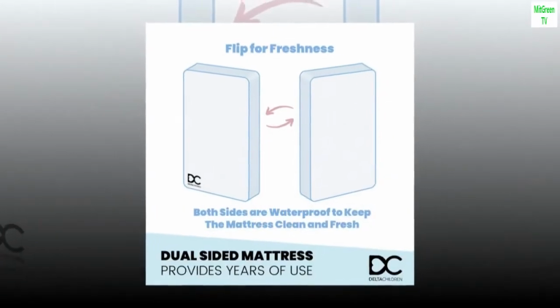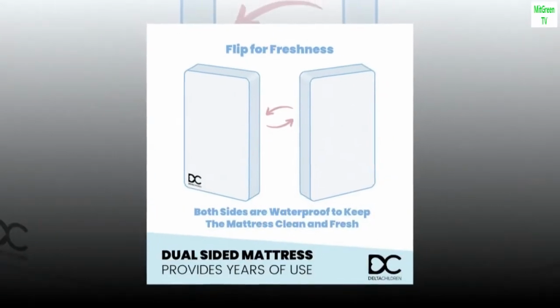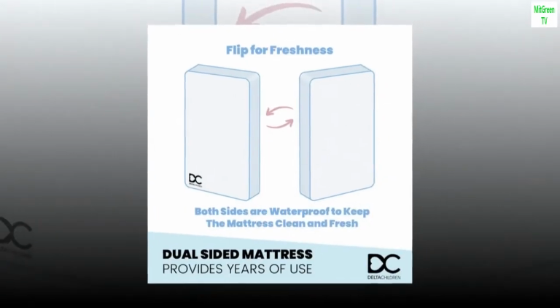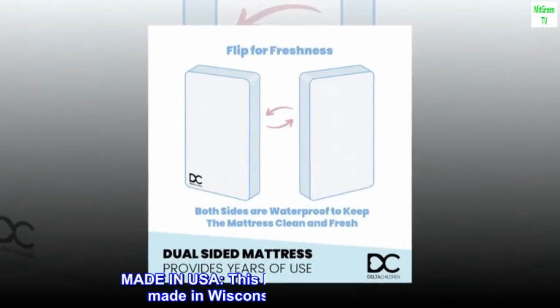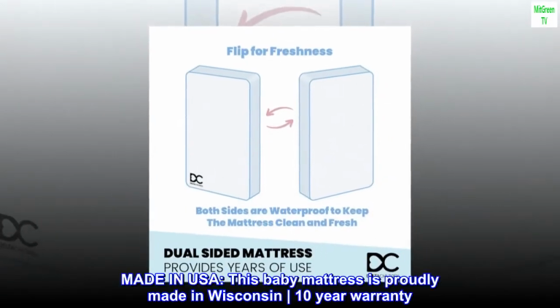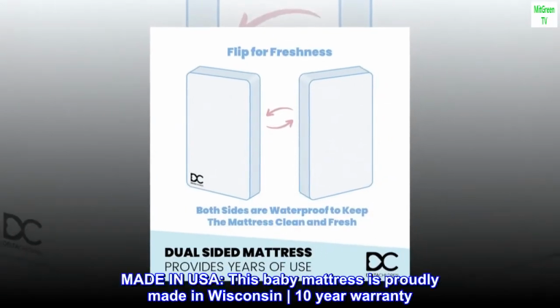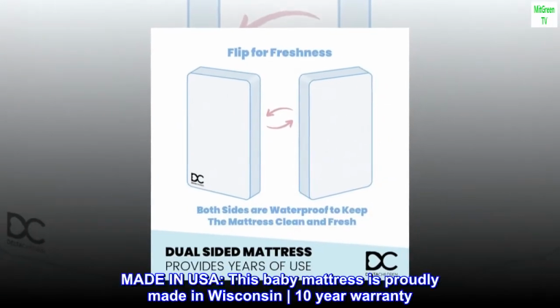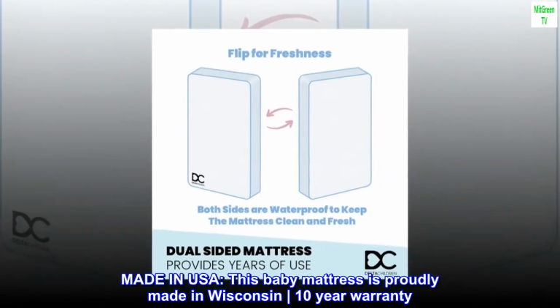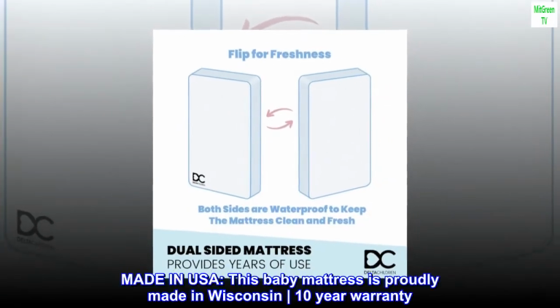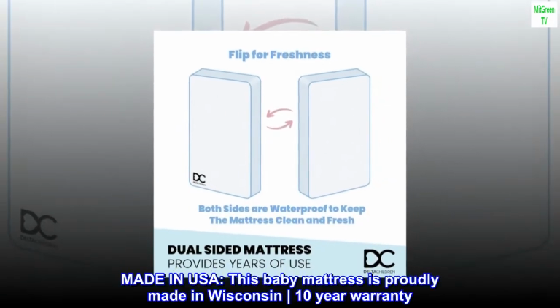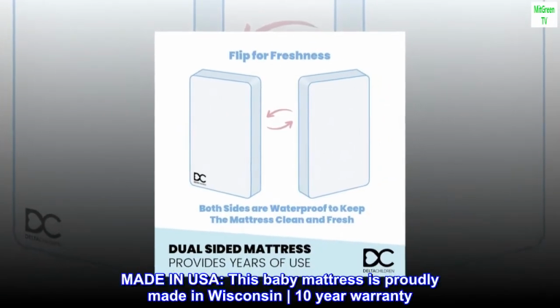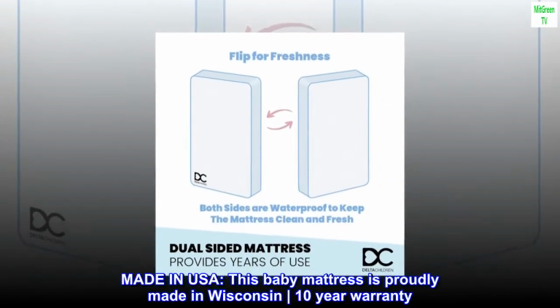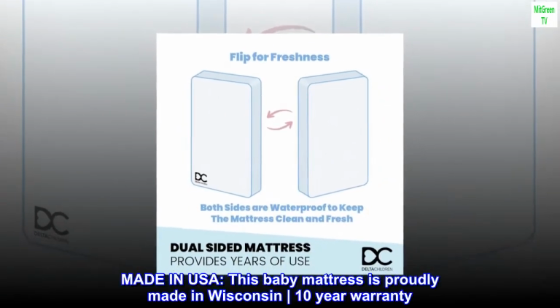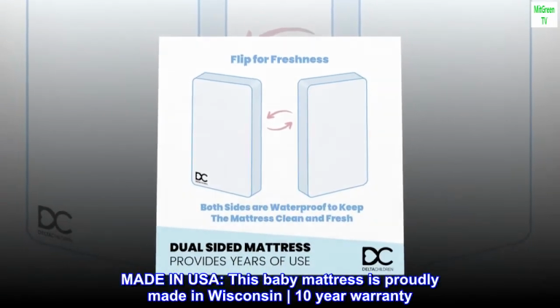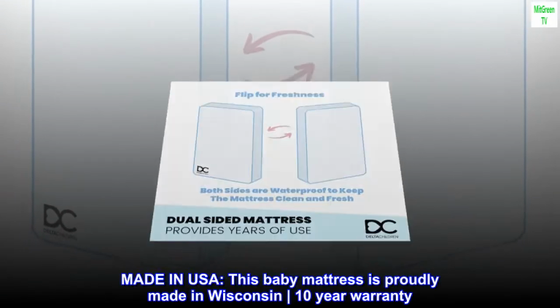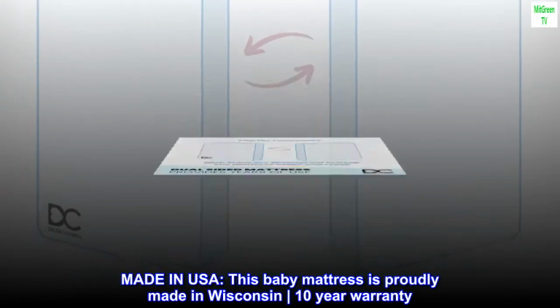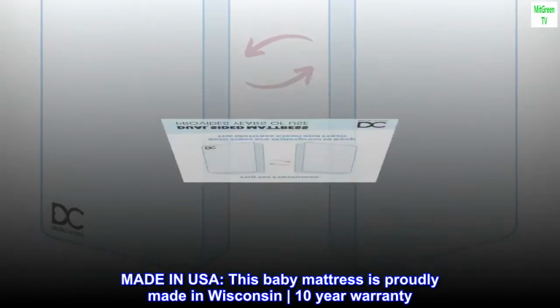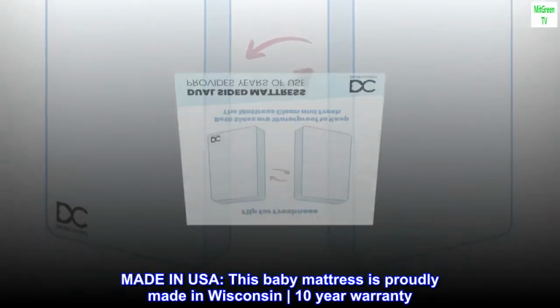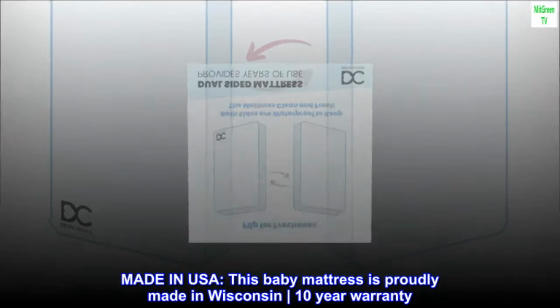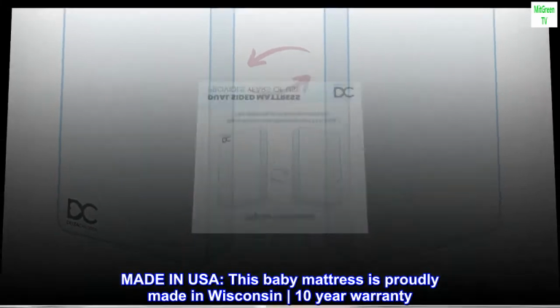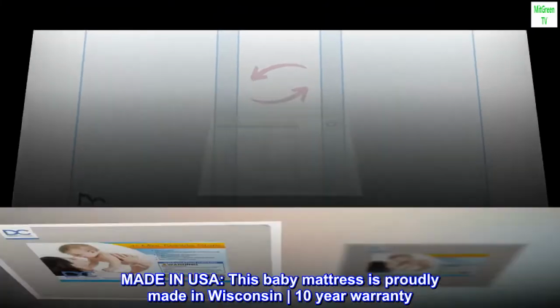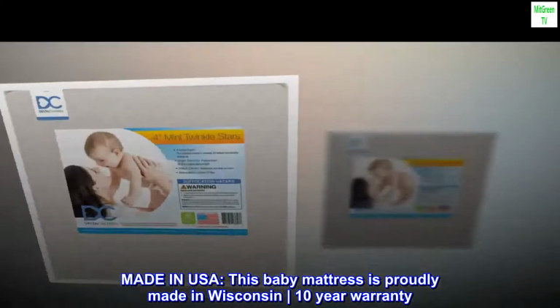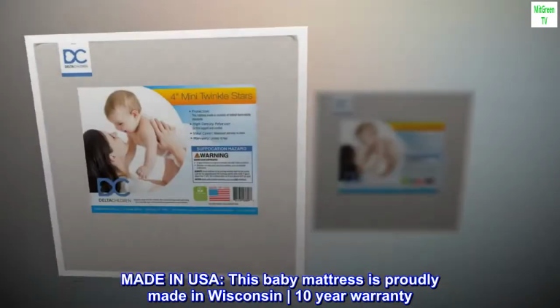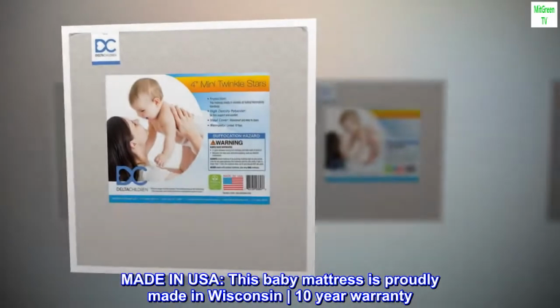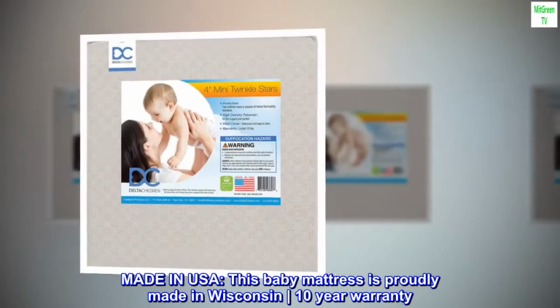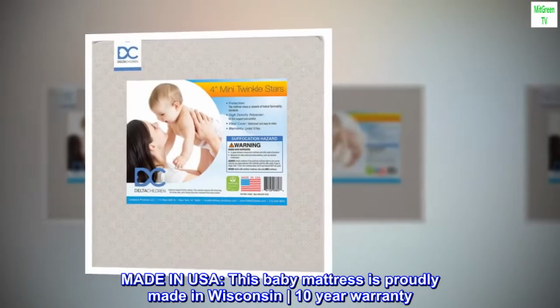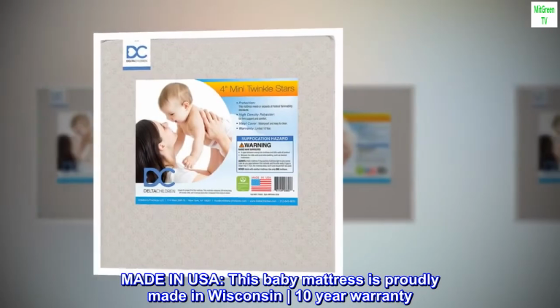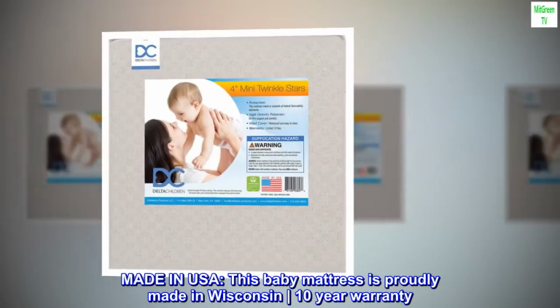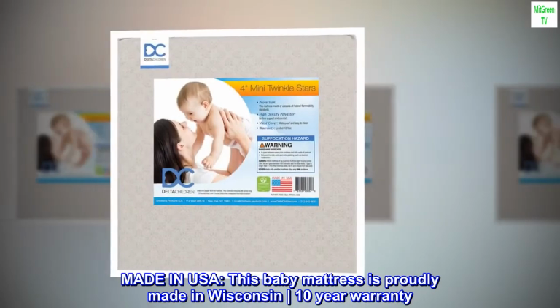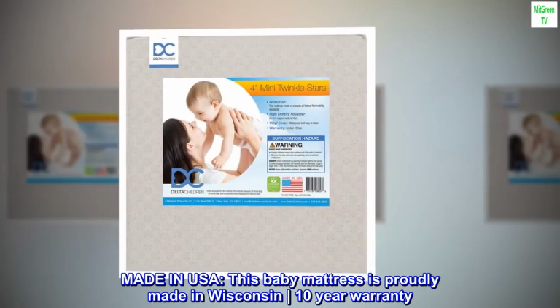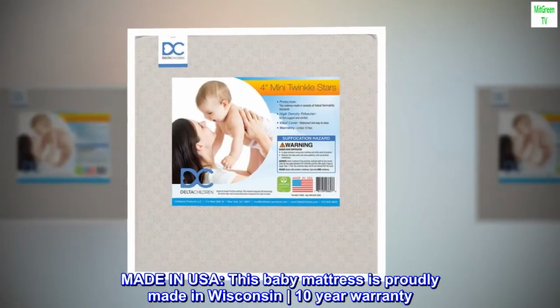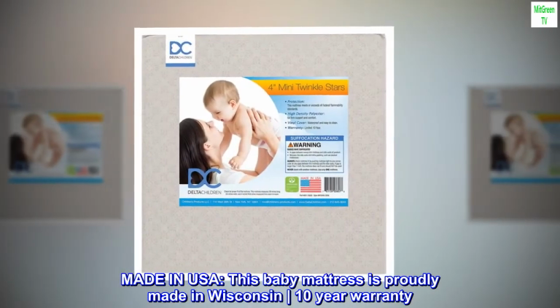Made in USA — this baby mattress is proudly made in Wisconsin. 10-year warranty.